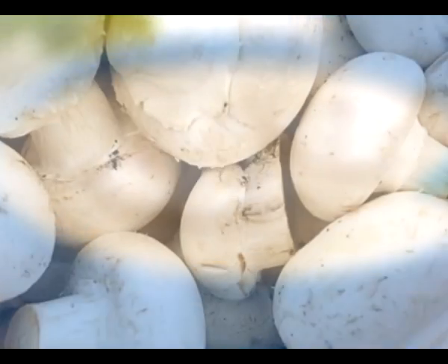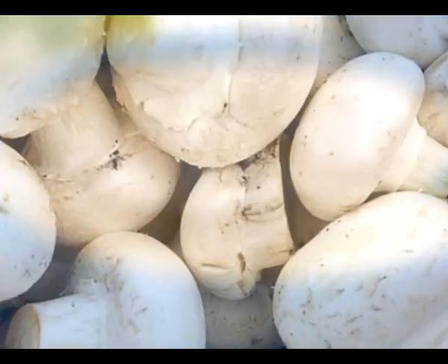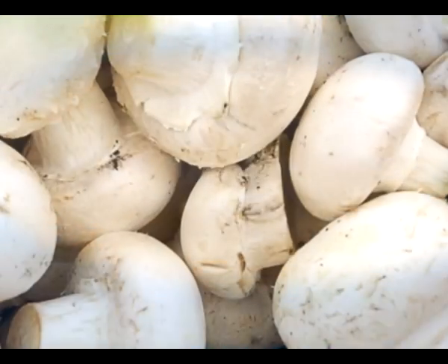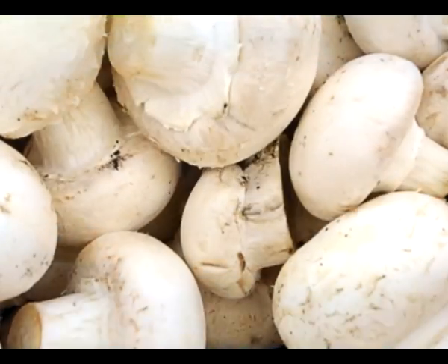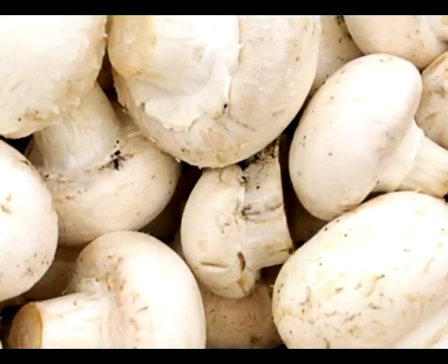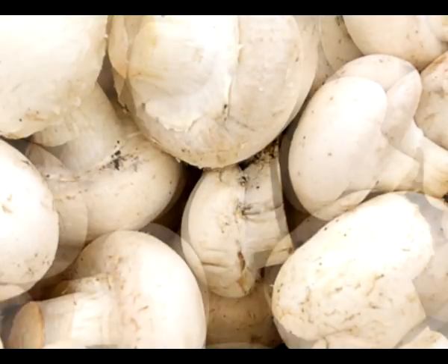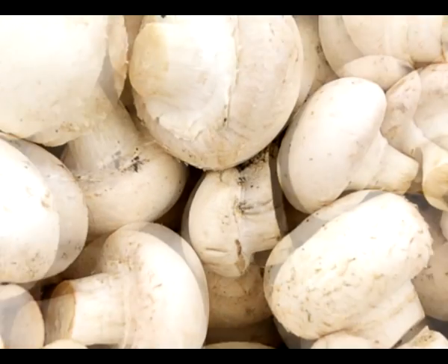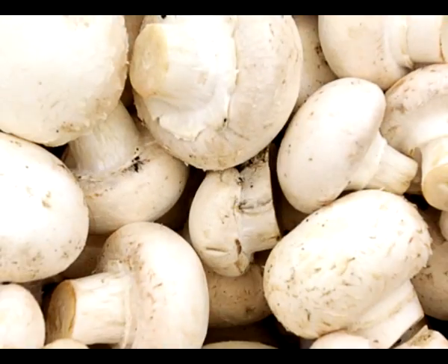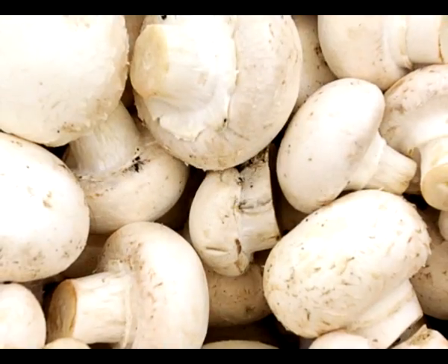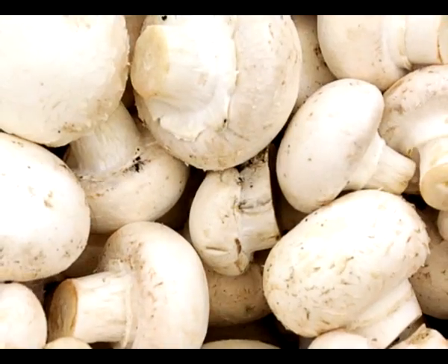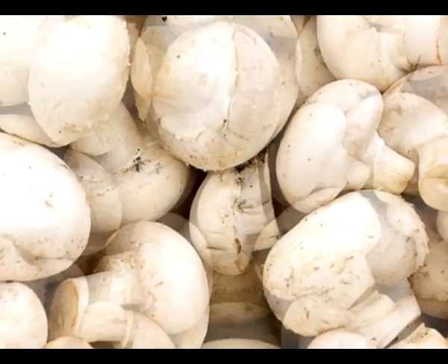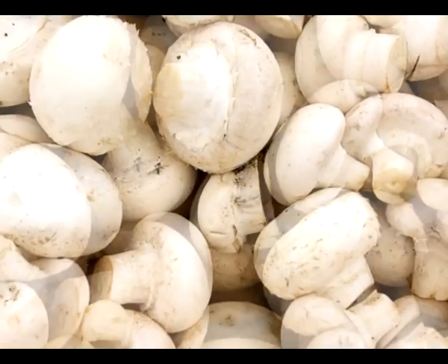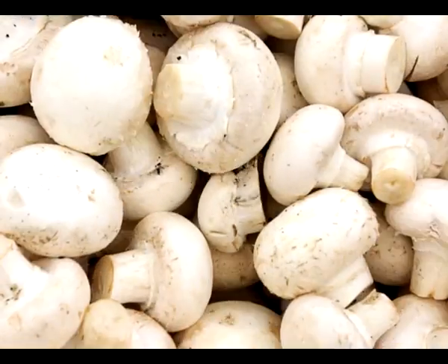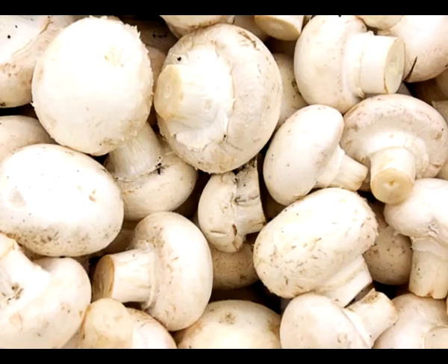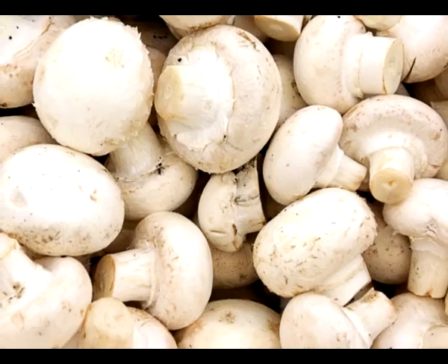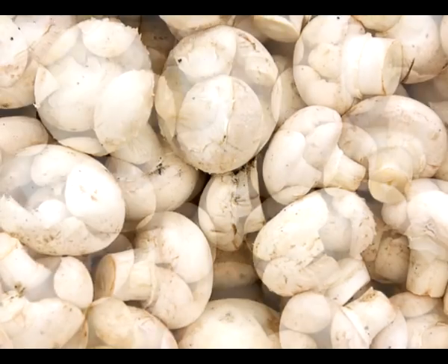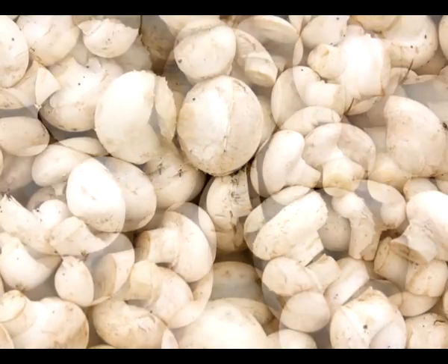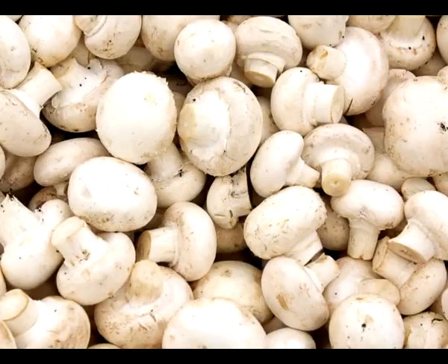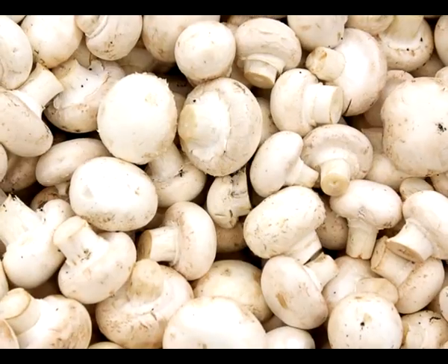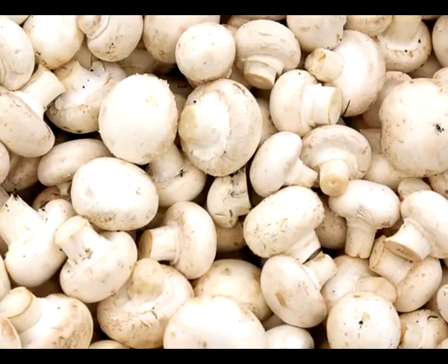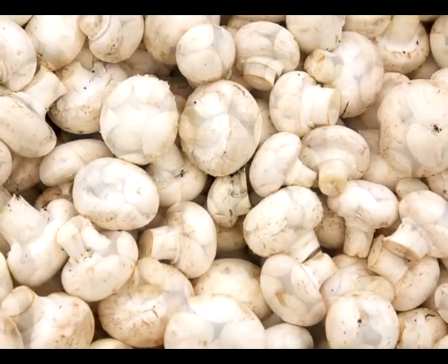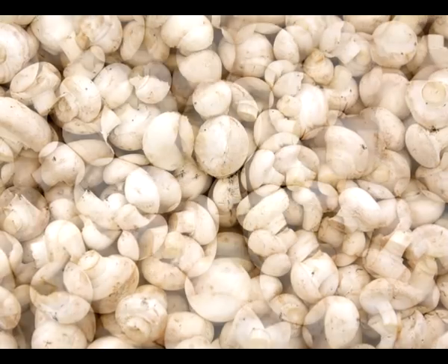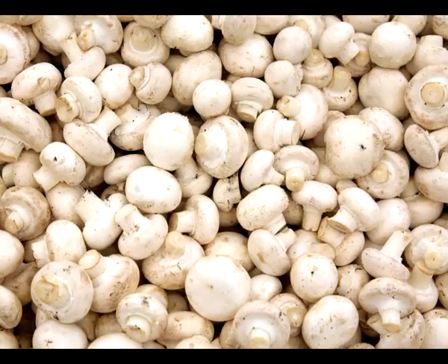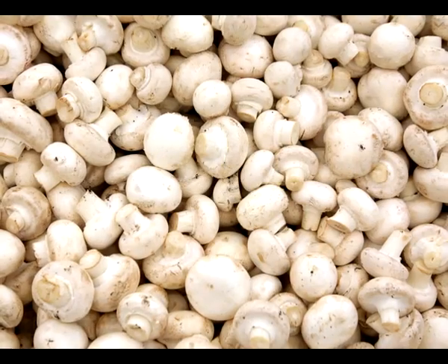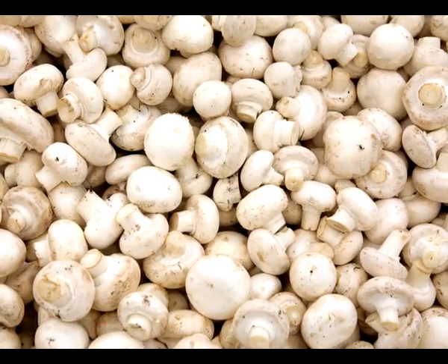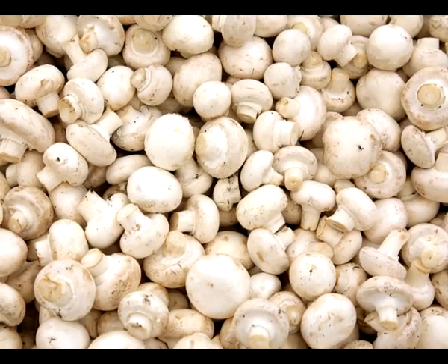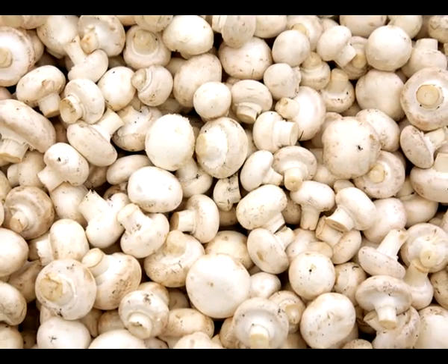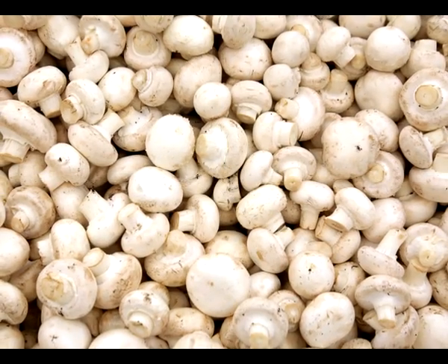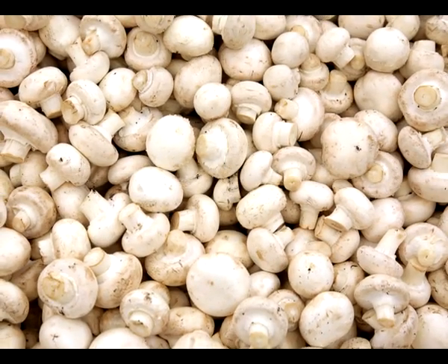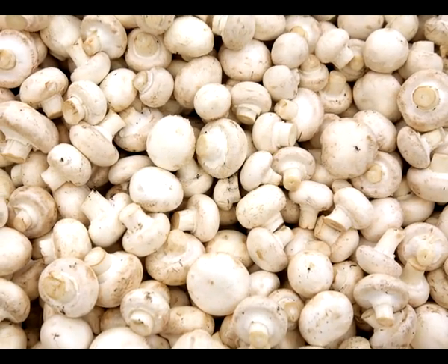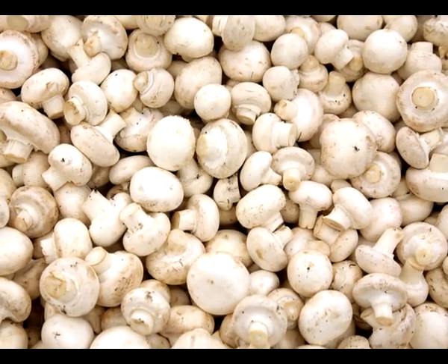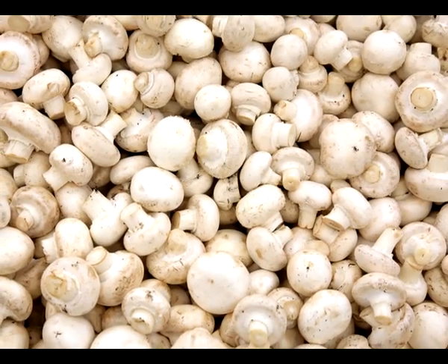Demand for mushrooms is growing, and therefore so too is the need for production facilities.